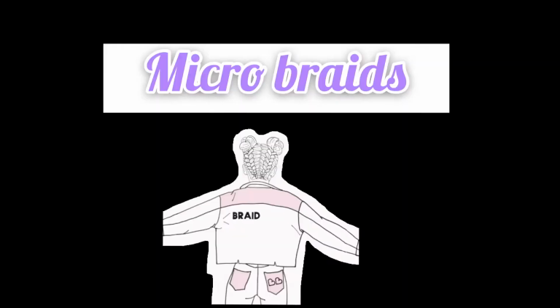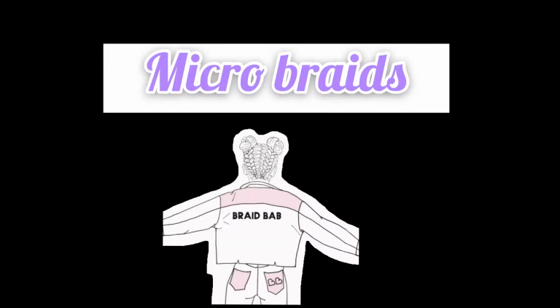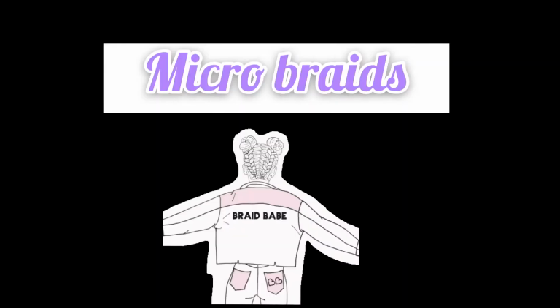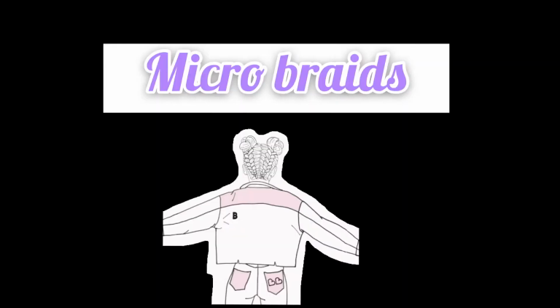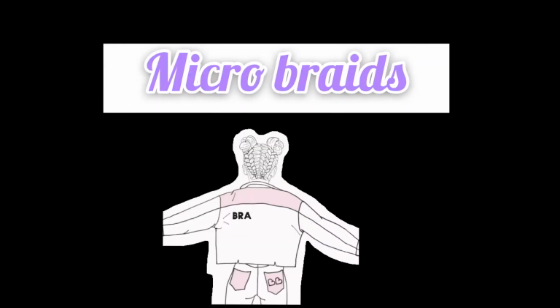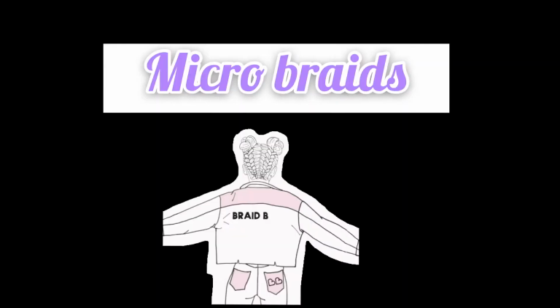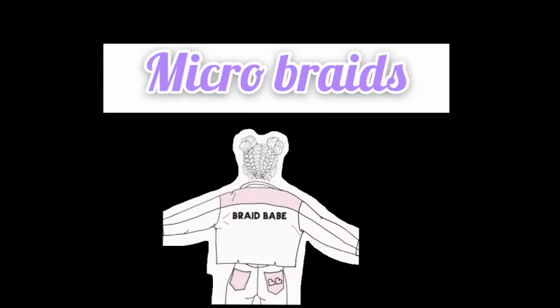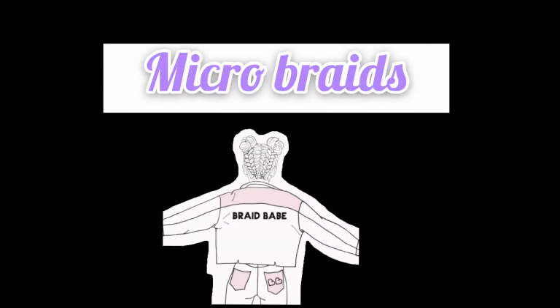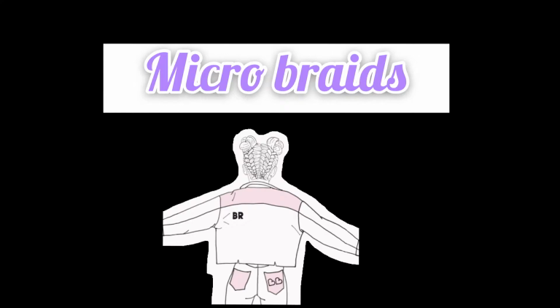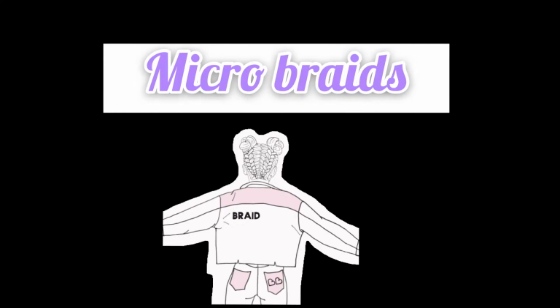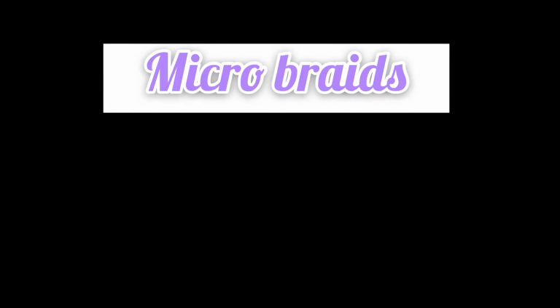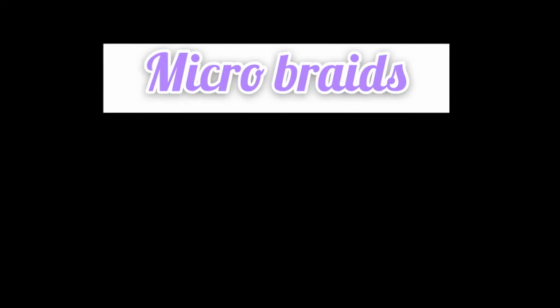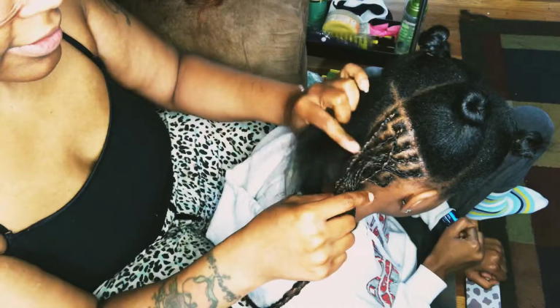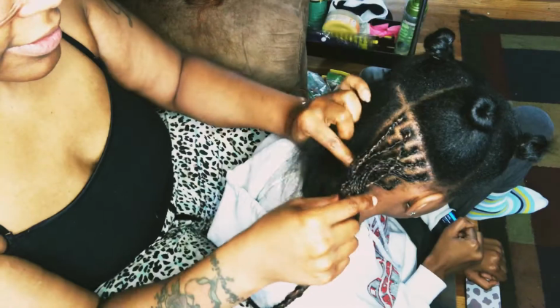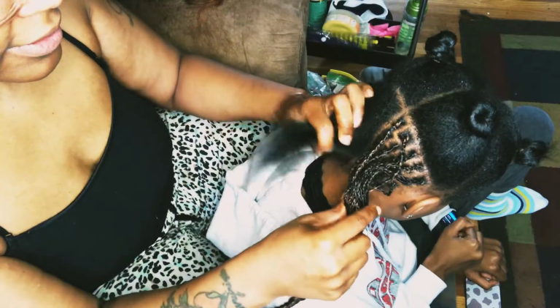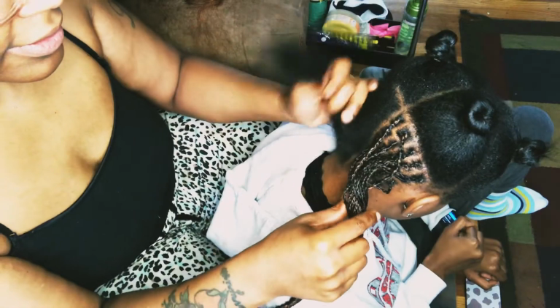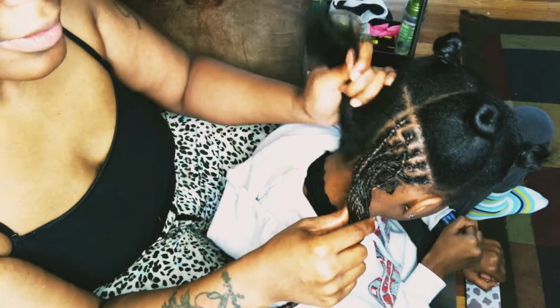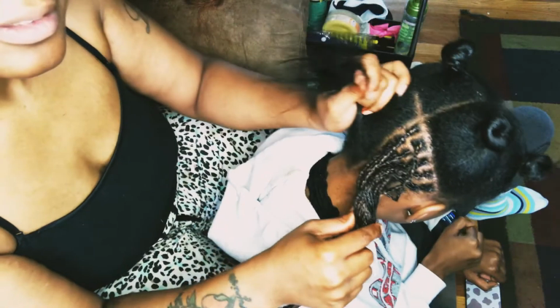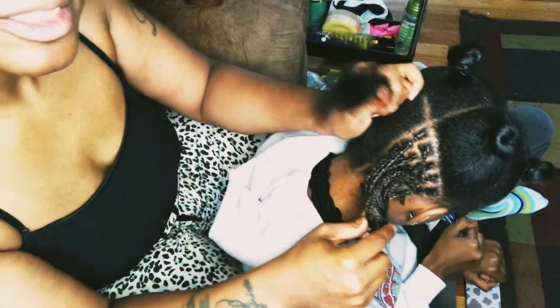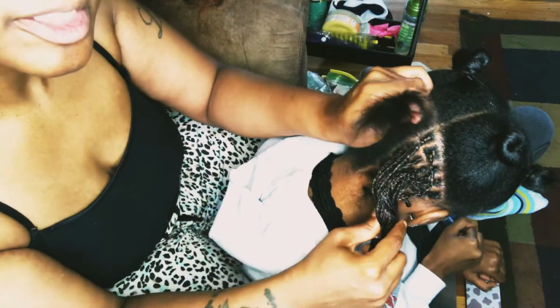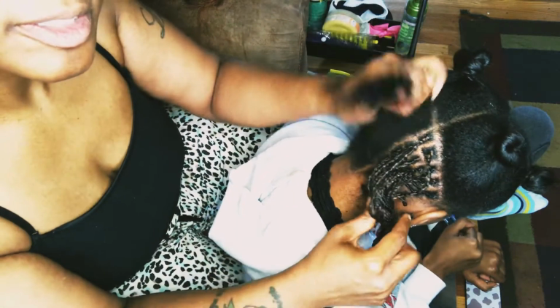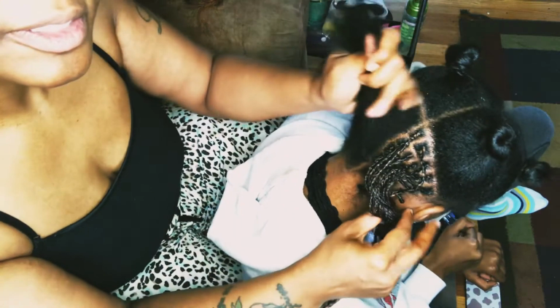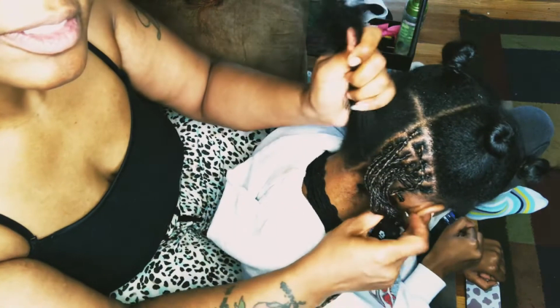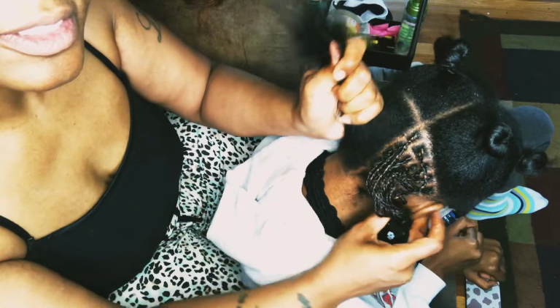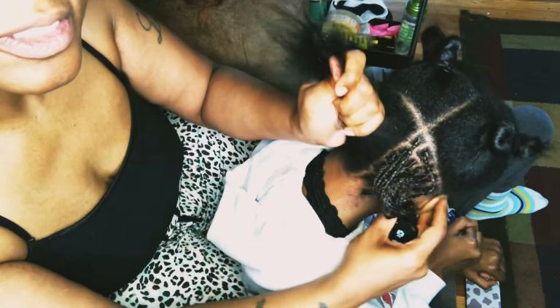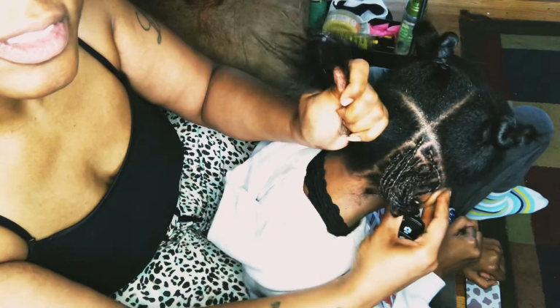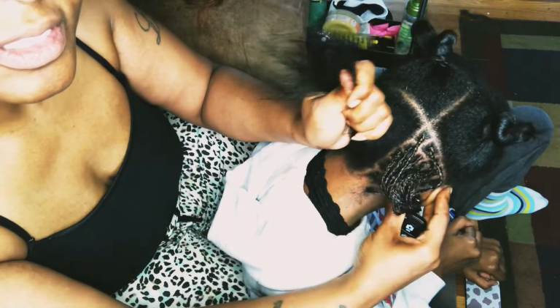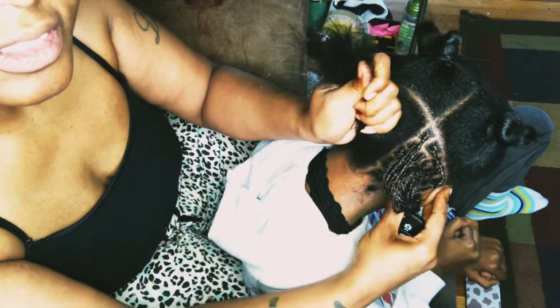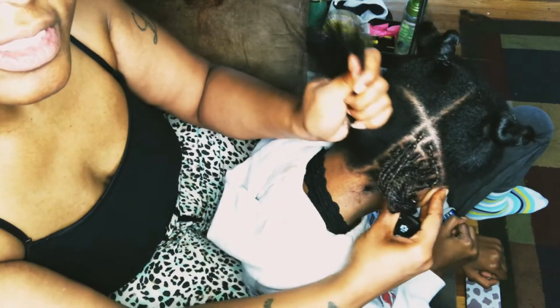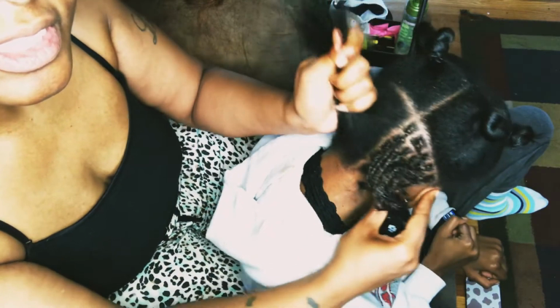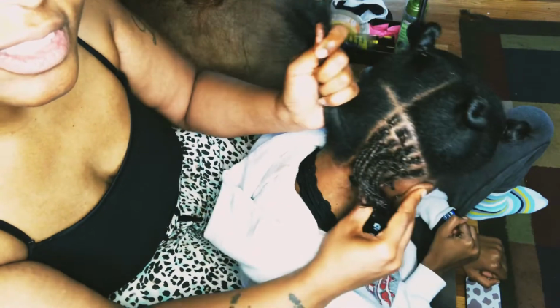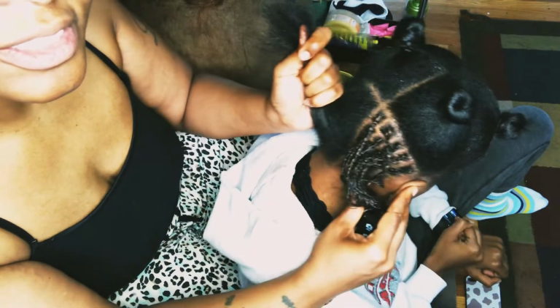Hey guys, welcome back. I'm doing micro braids on my 16-year-old daughter in this video.